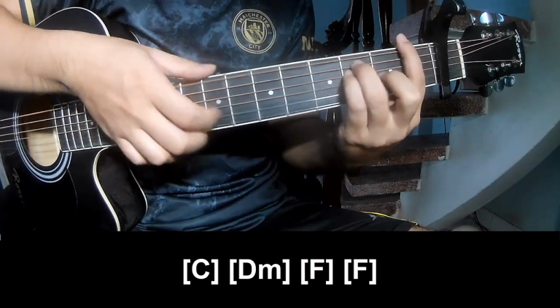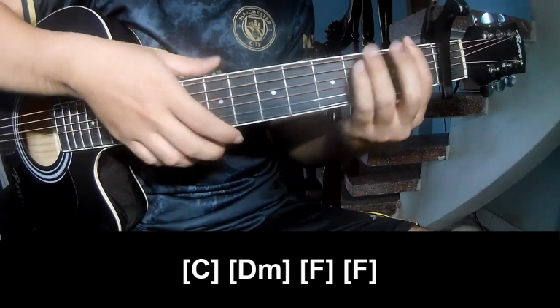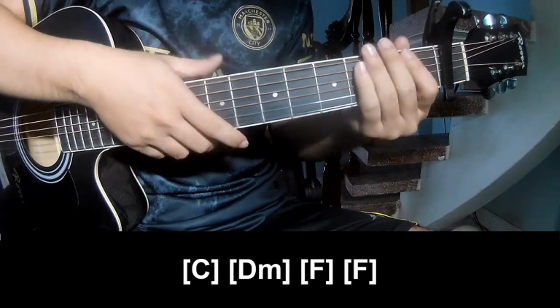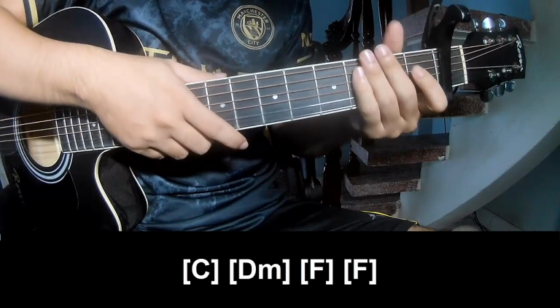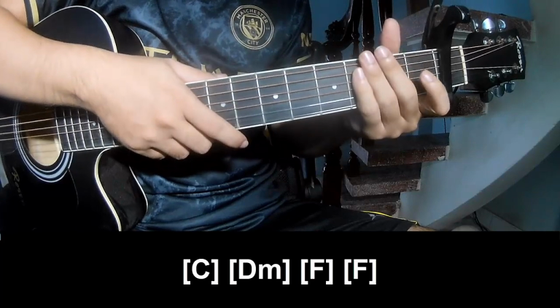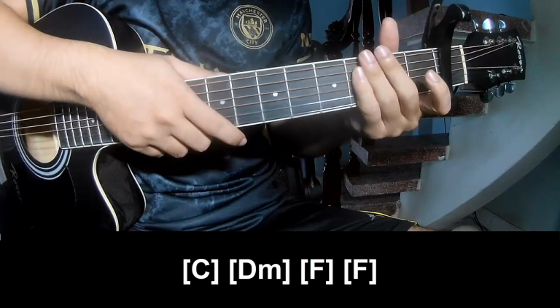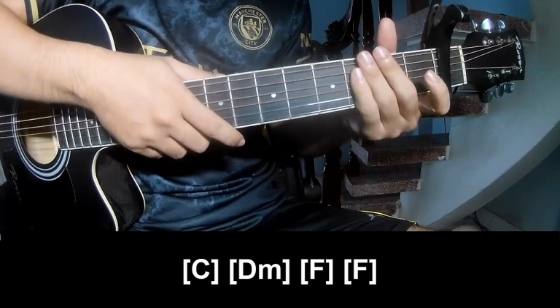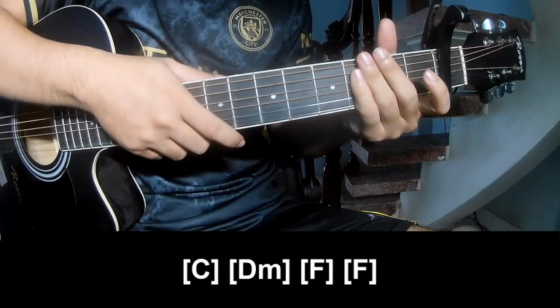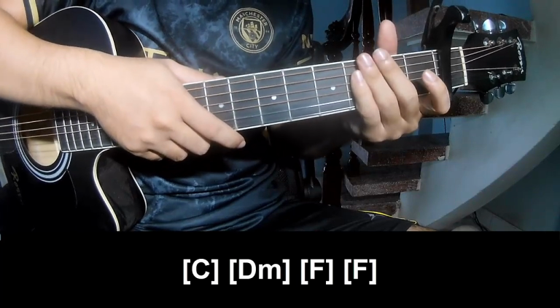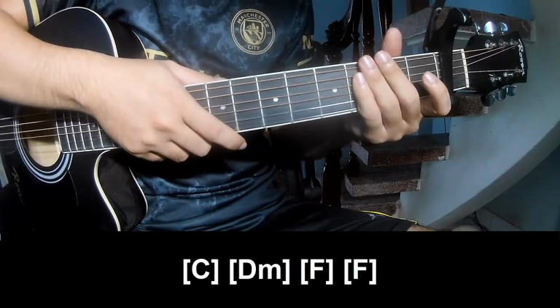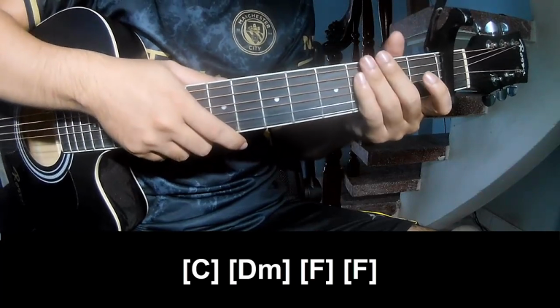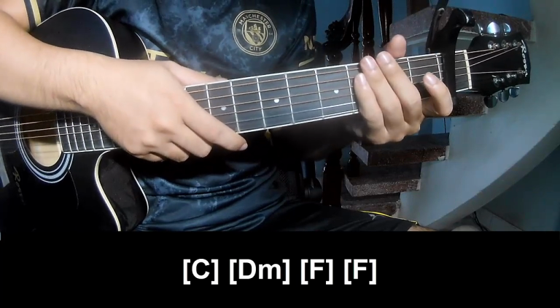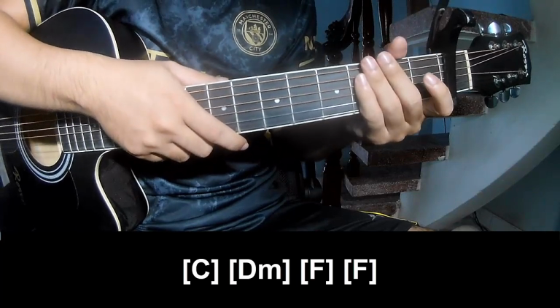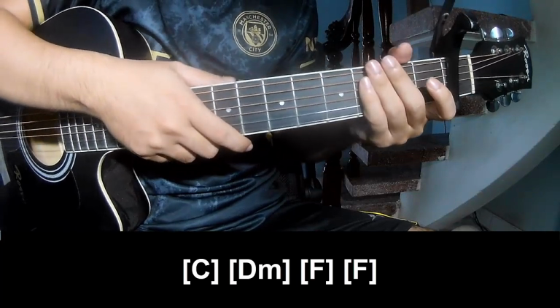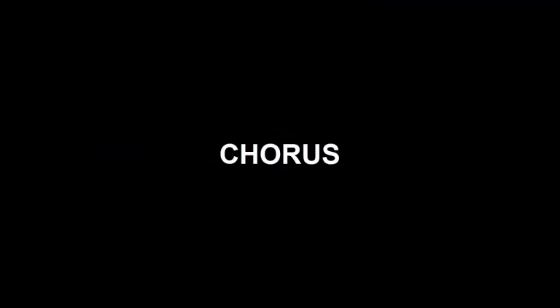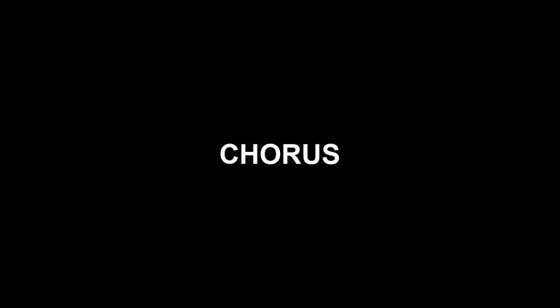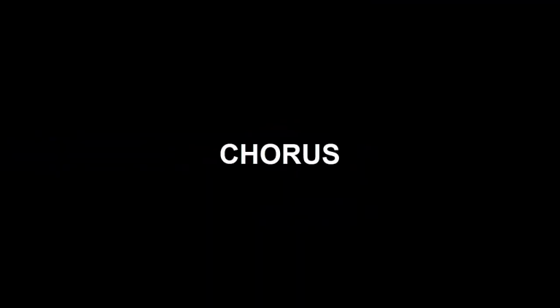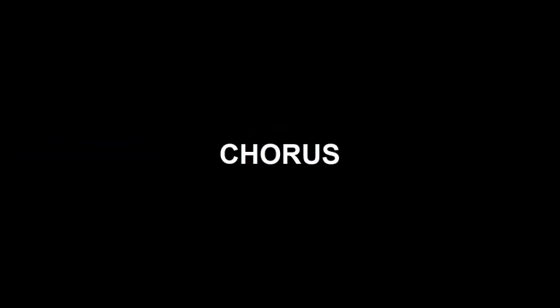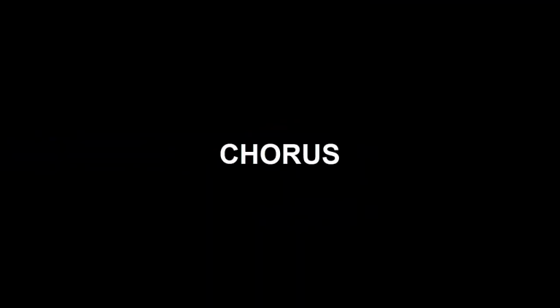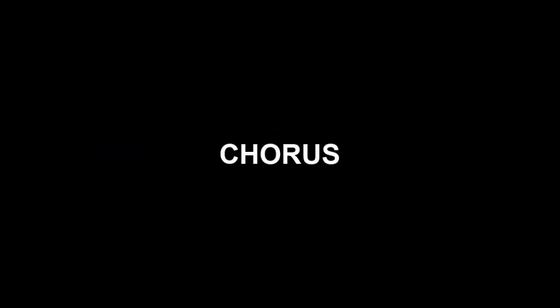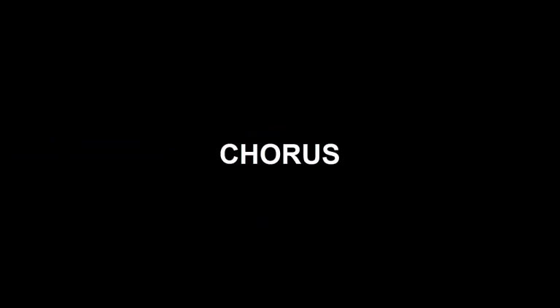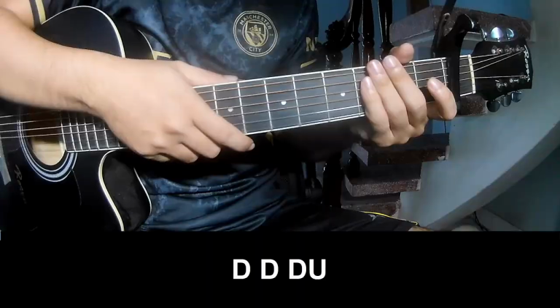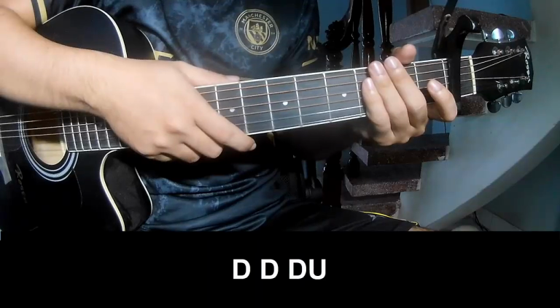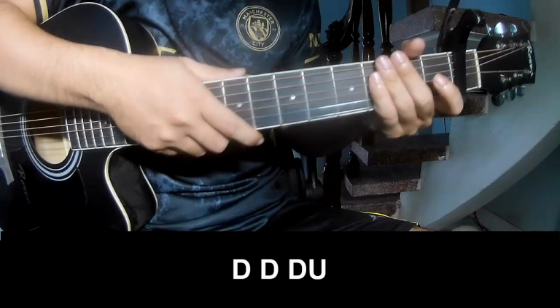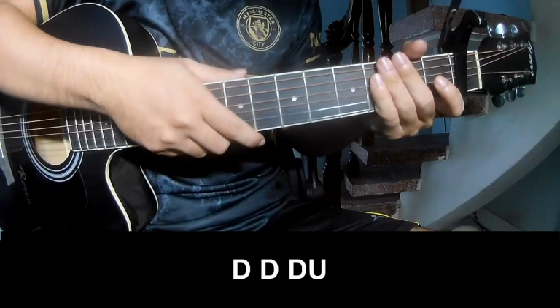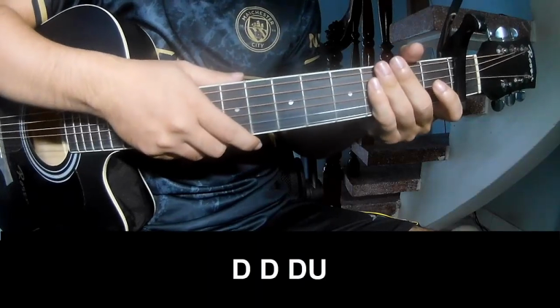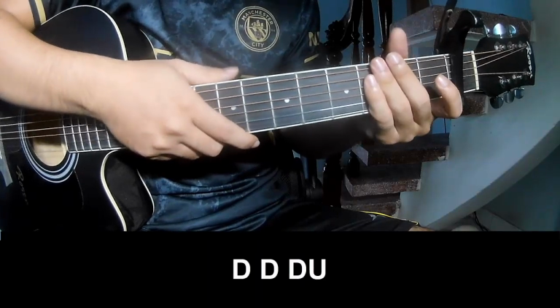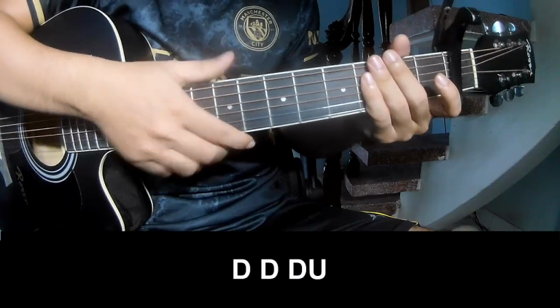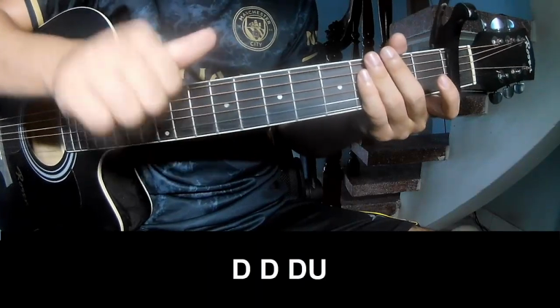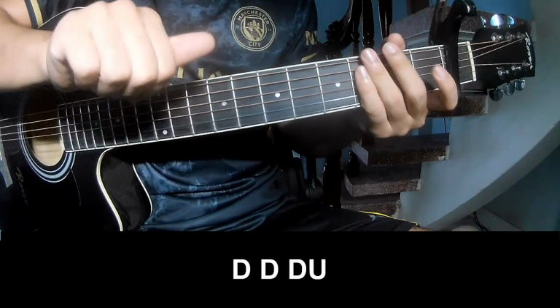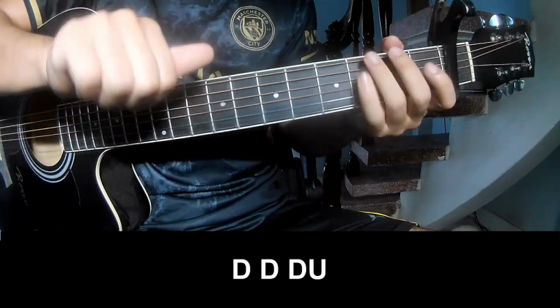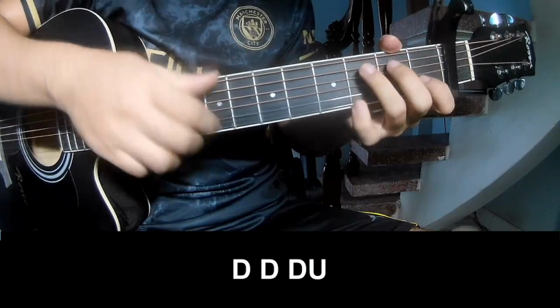And so here is the same way for the track. To the chorus, we play: